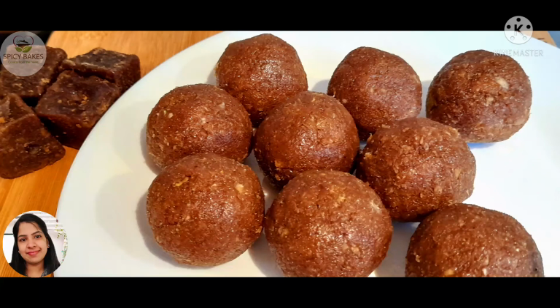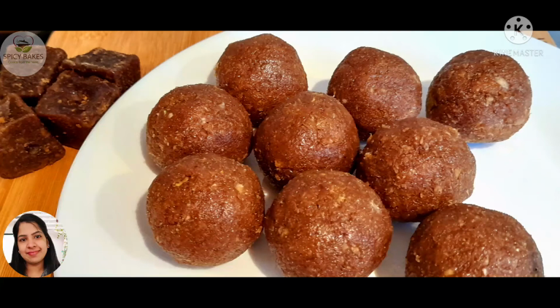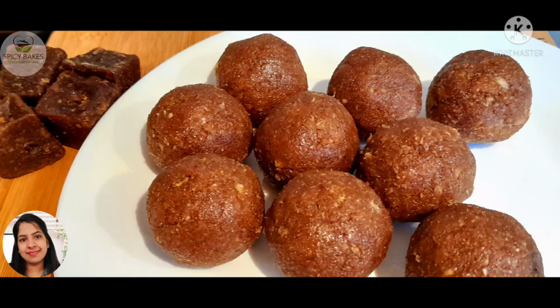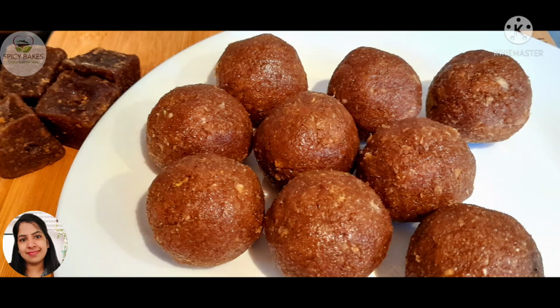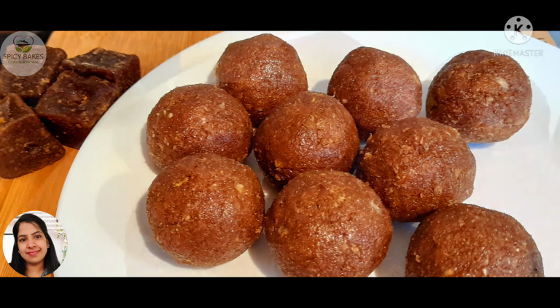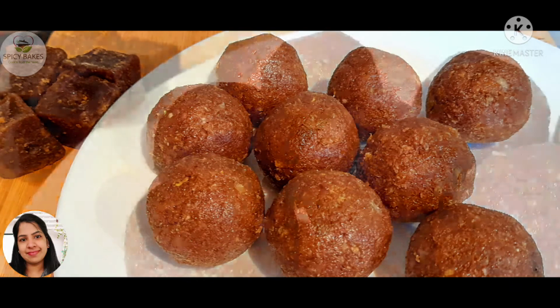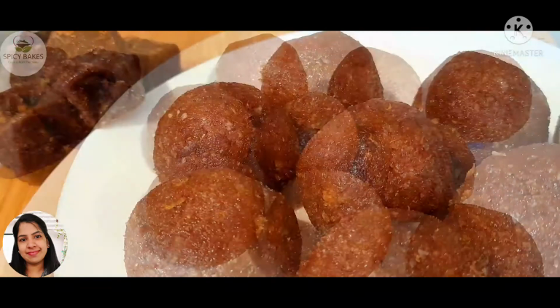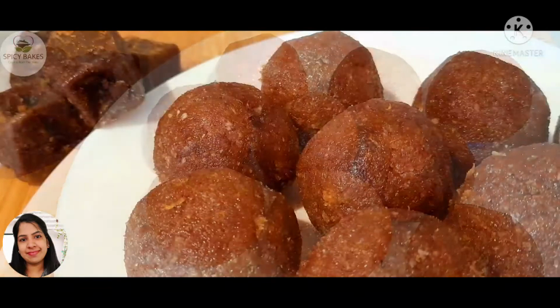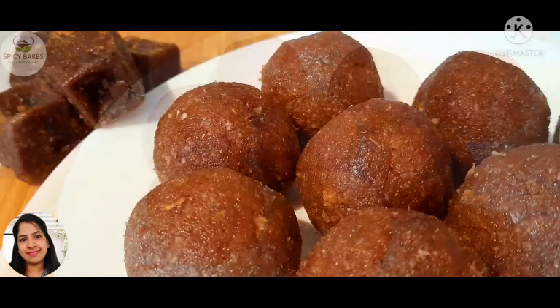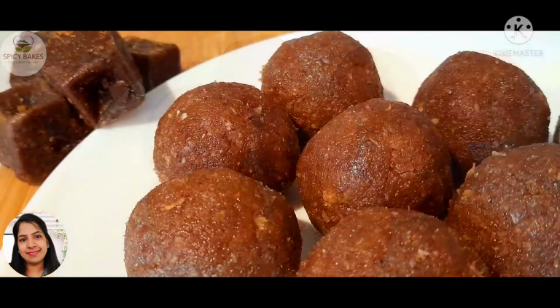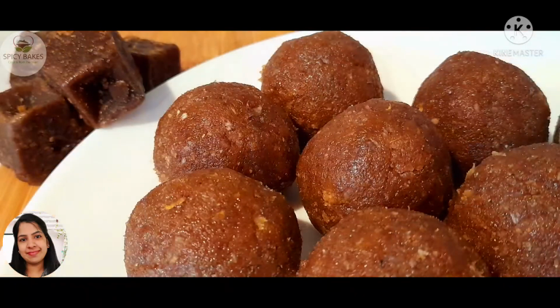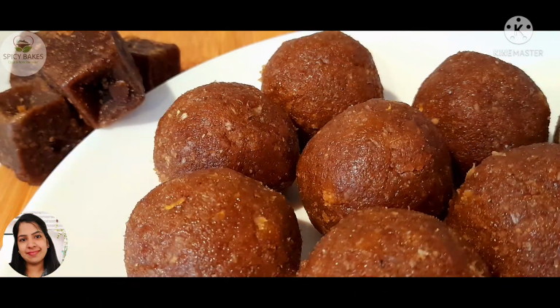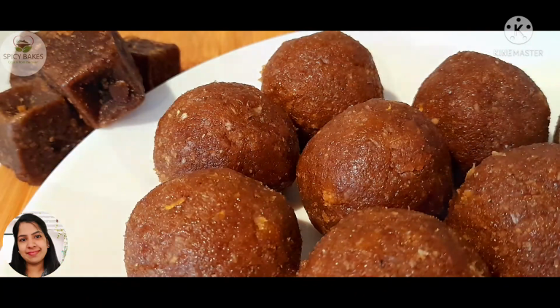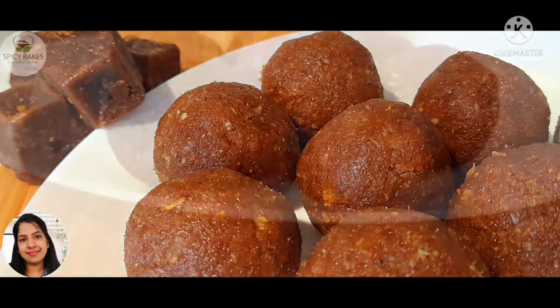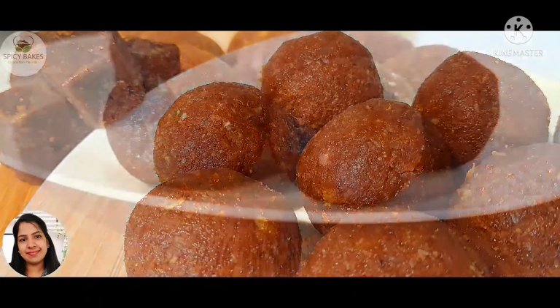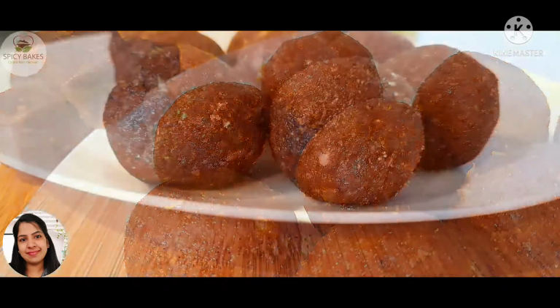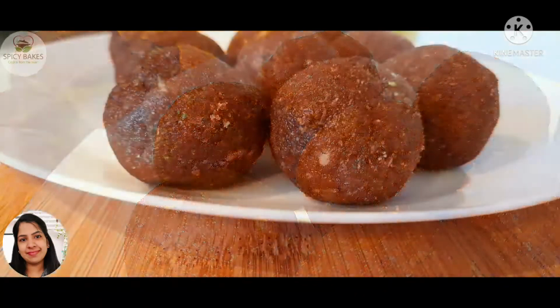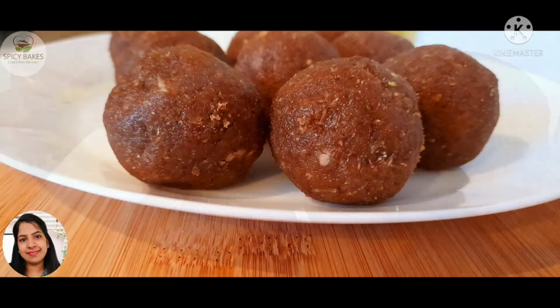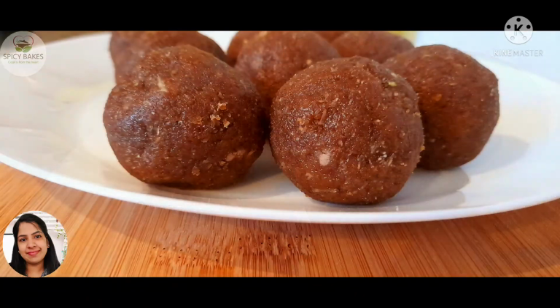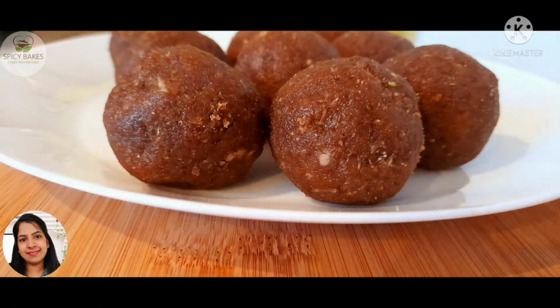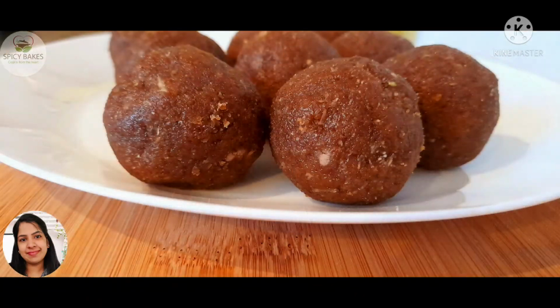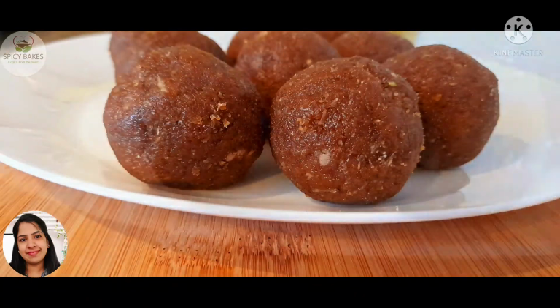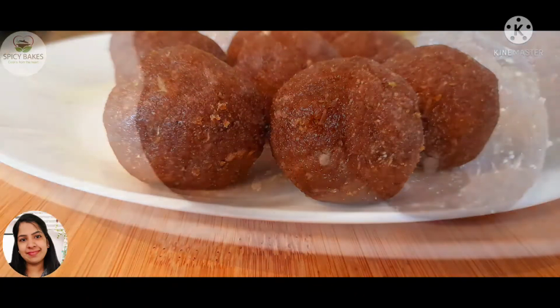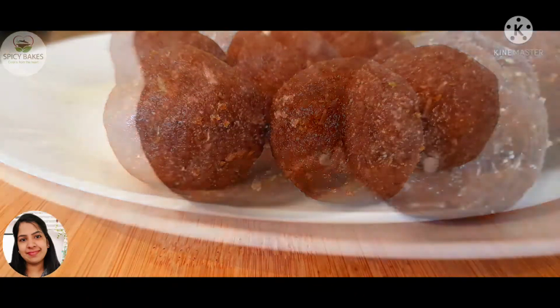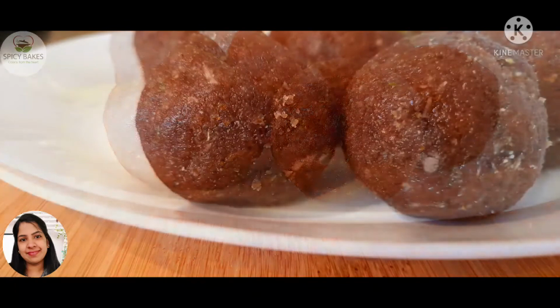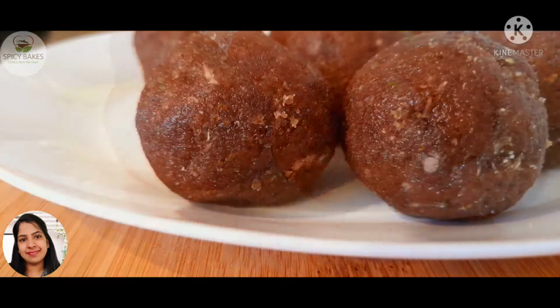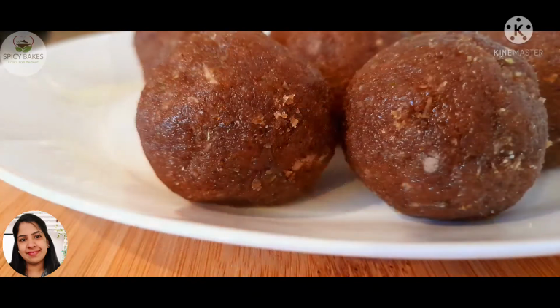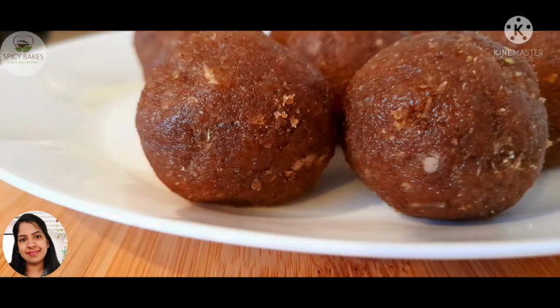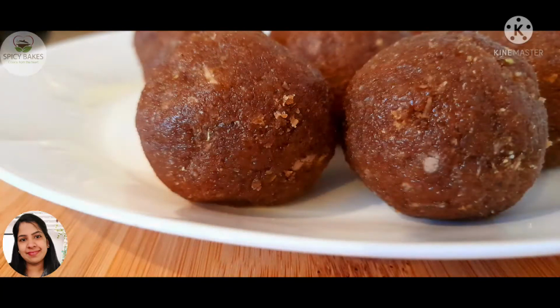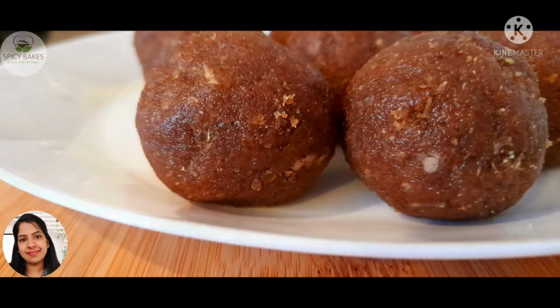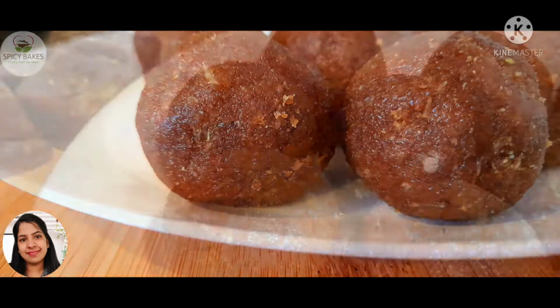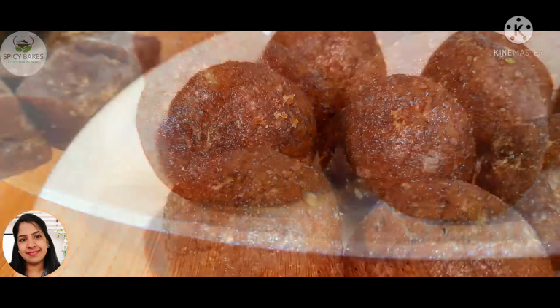Hi friends! This is a recipe. Let's take a look at that.